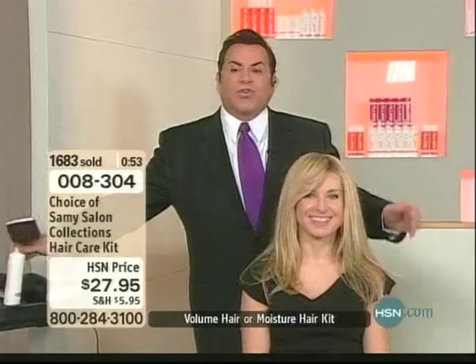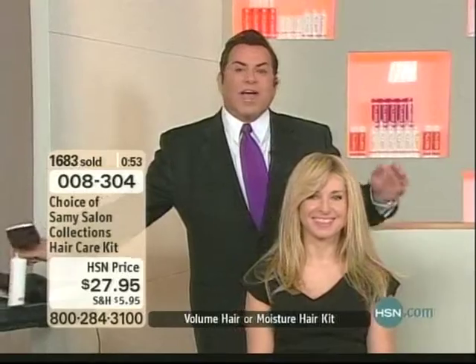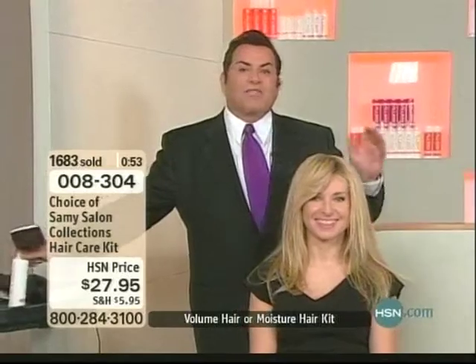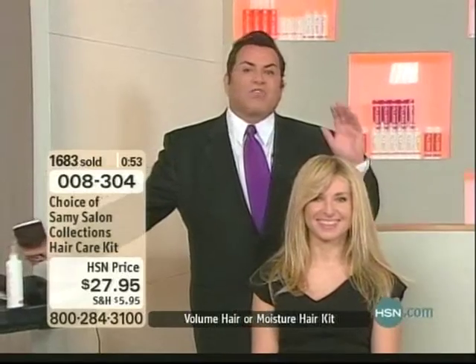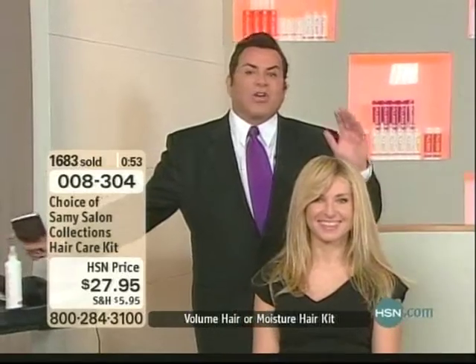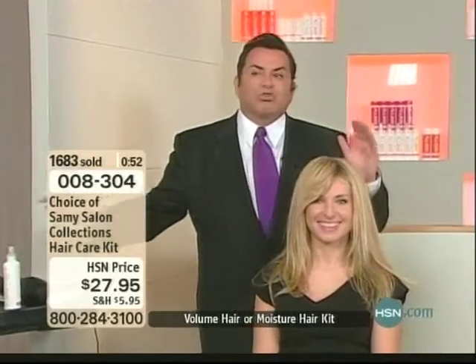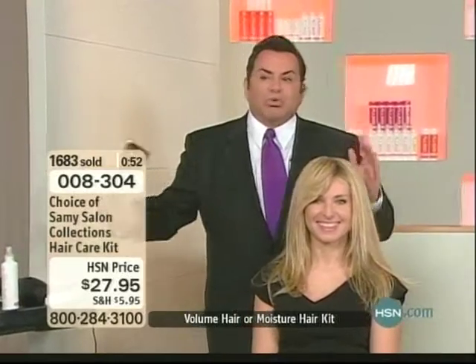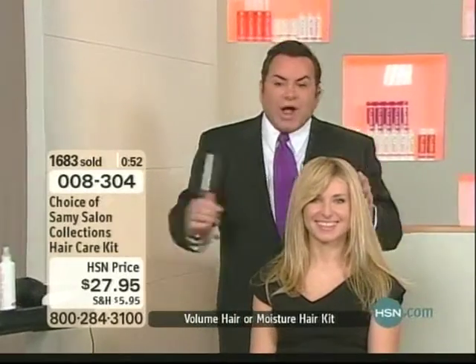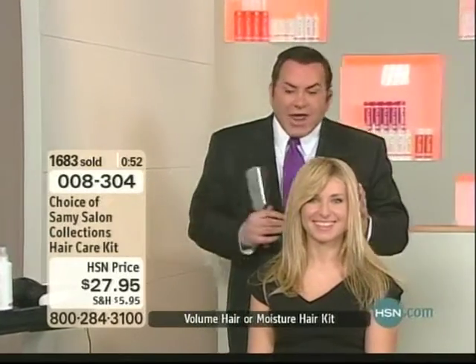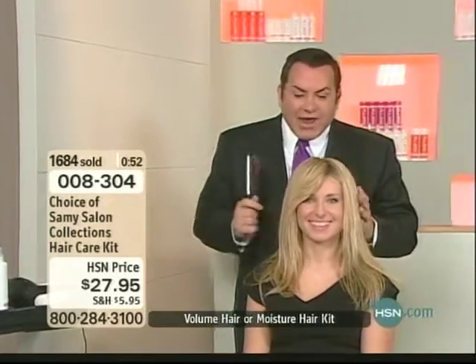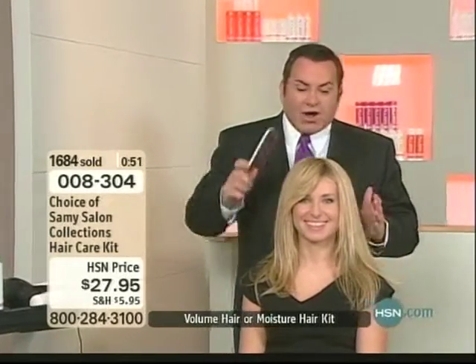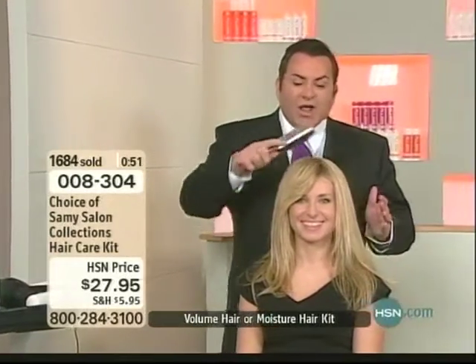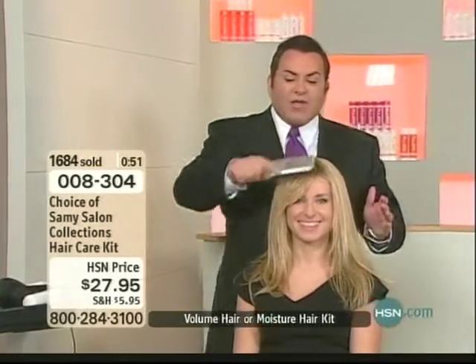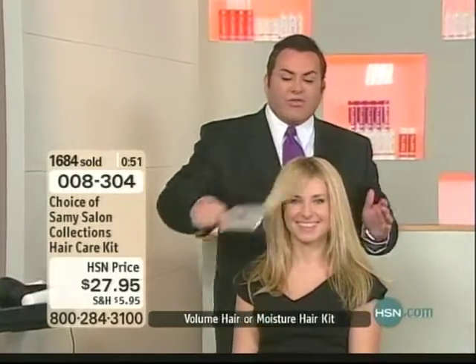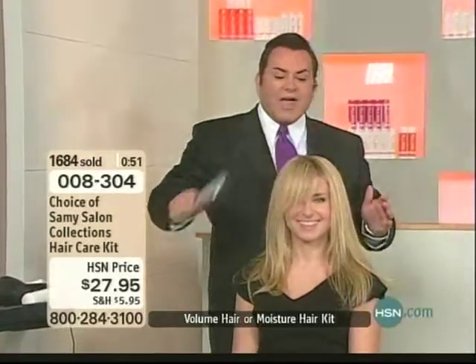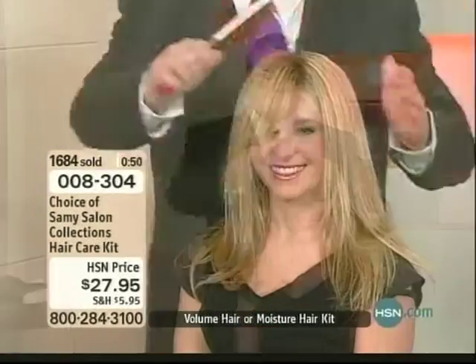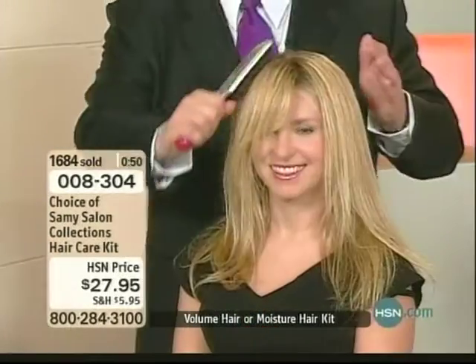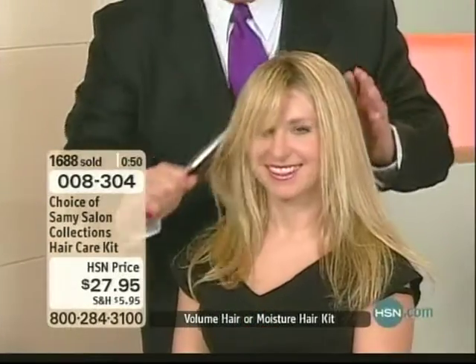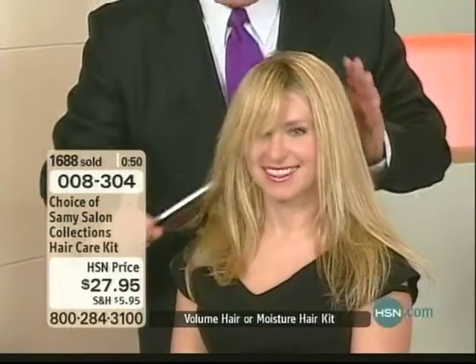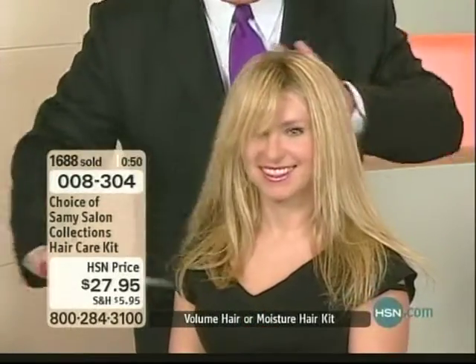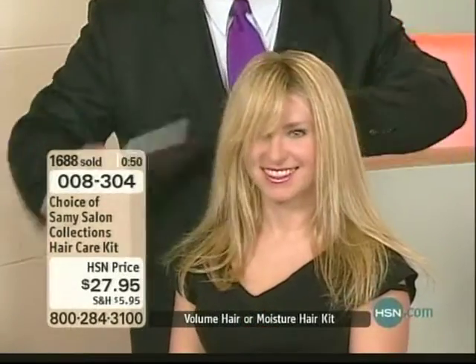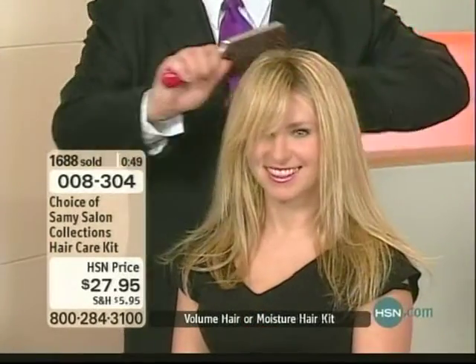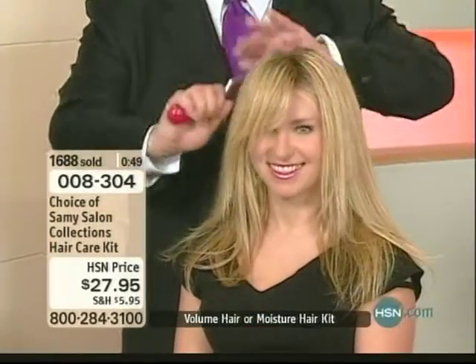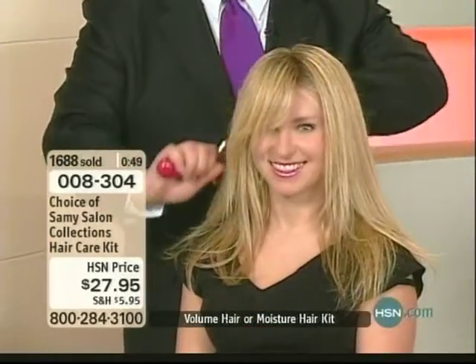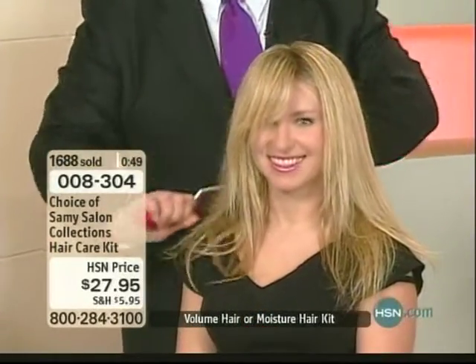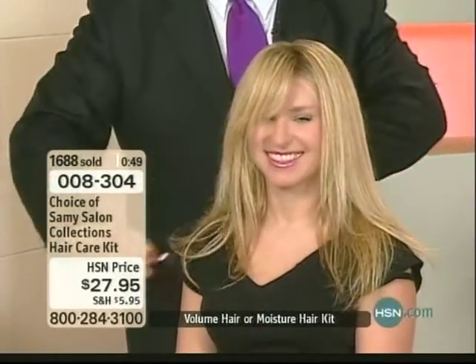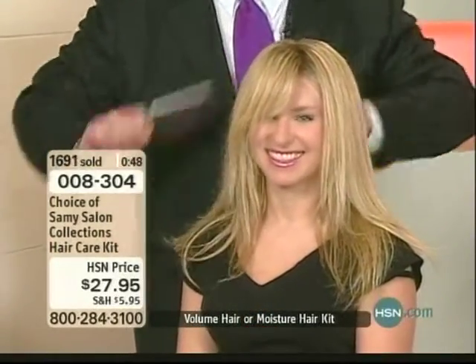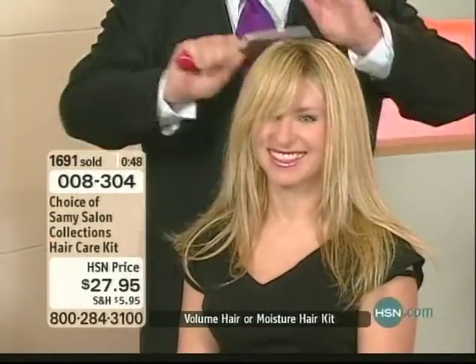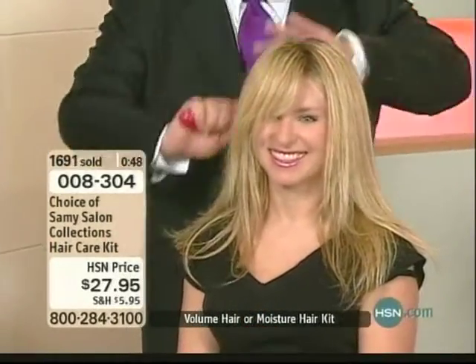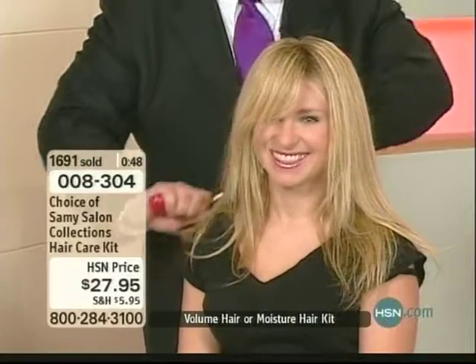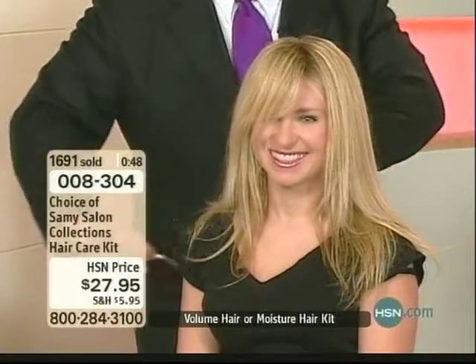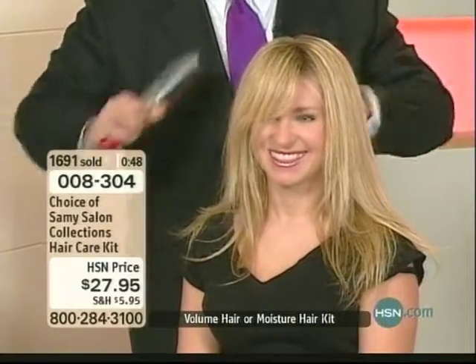If you have very dry hair, if you have frizzy hair, you're going to use the moisture kit.